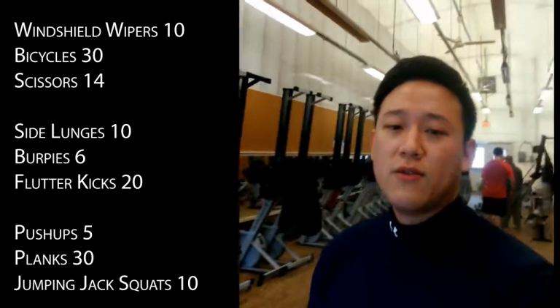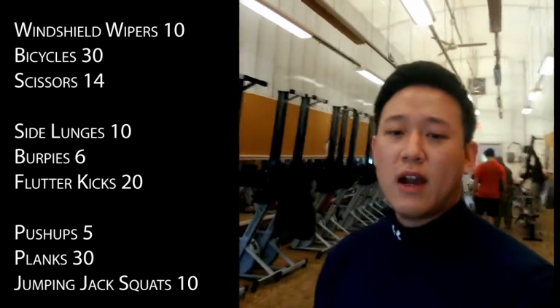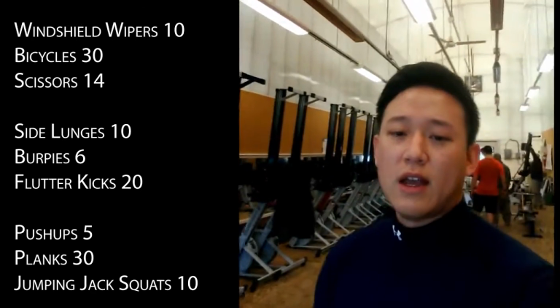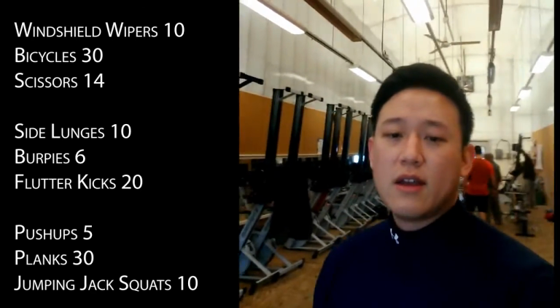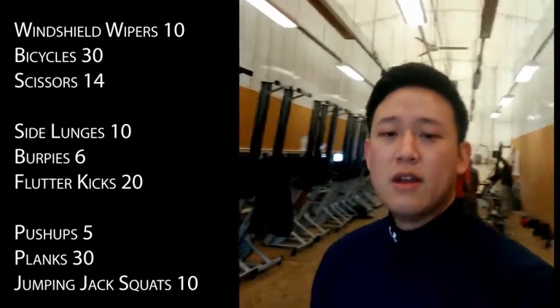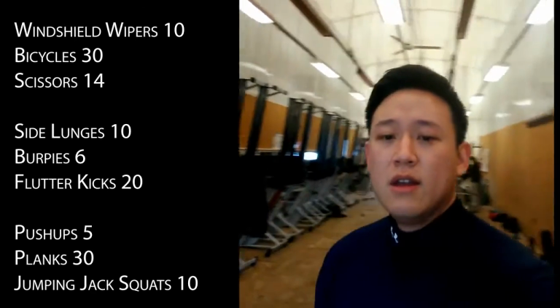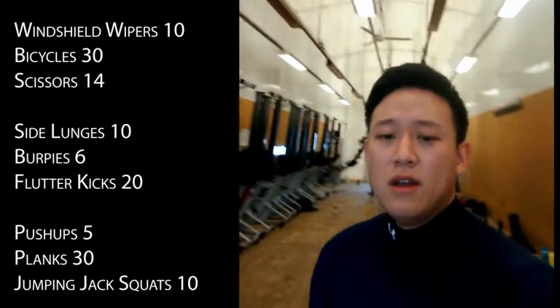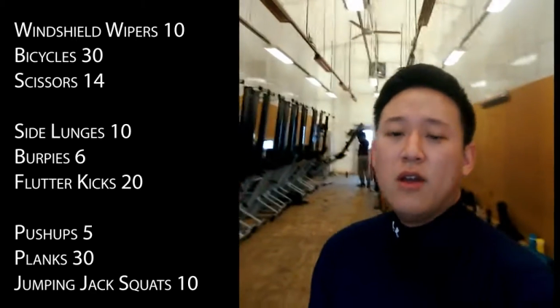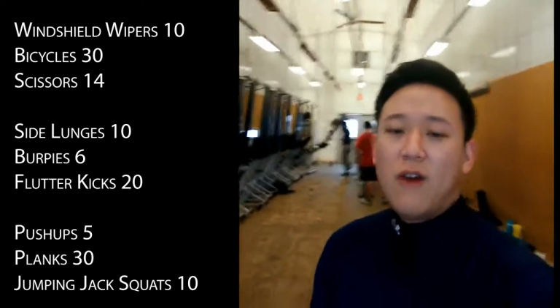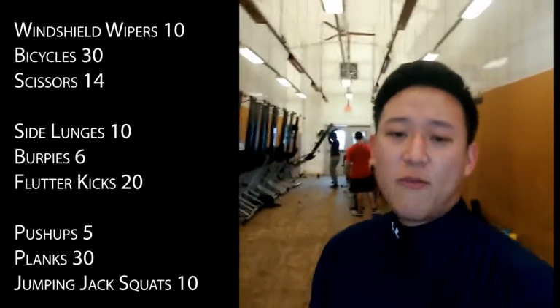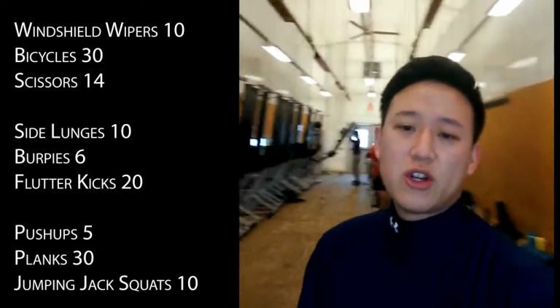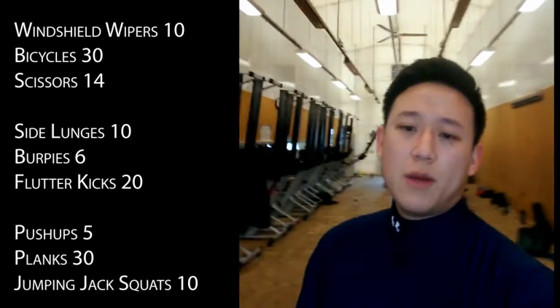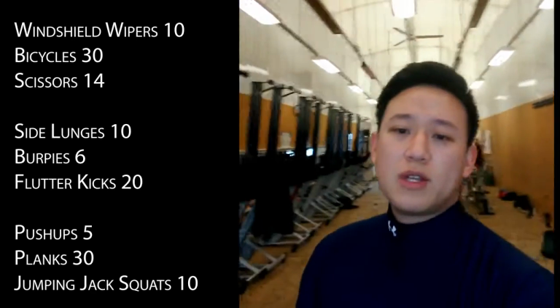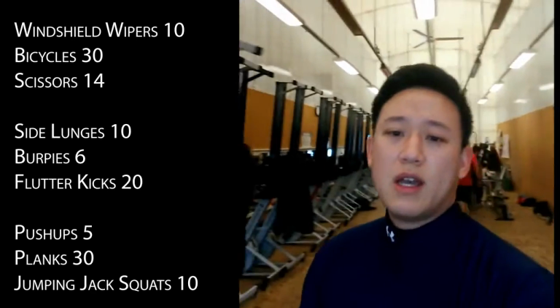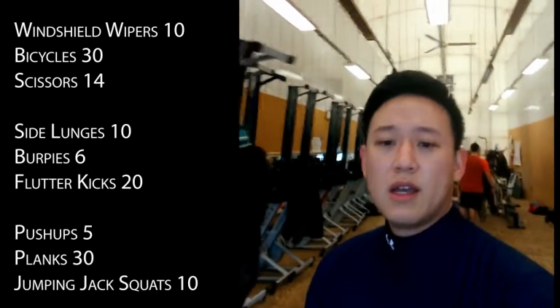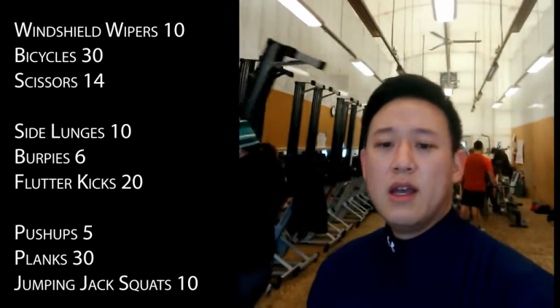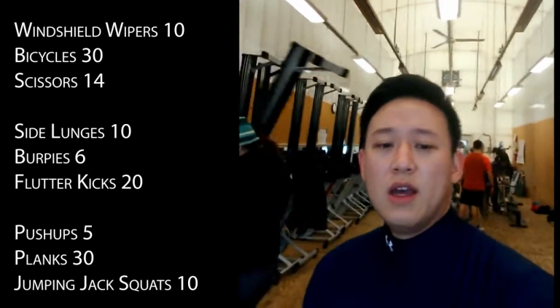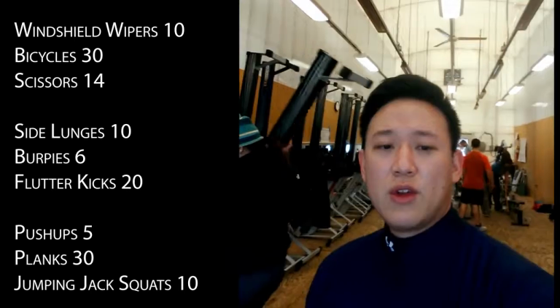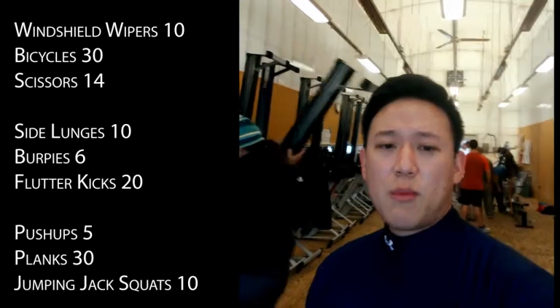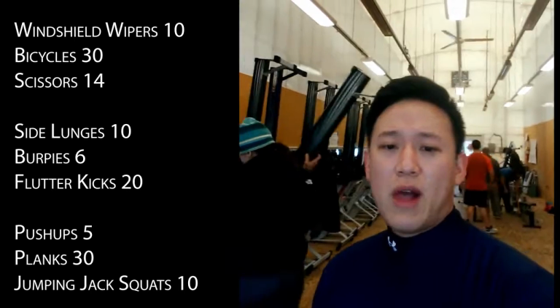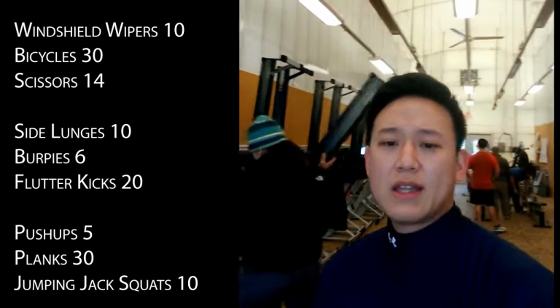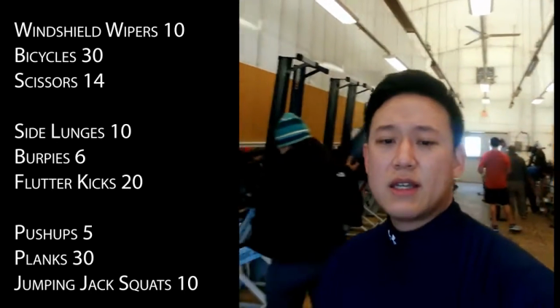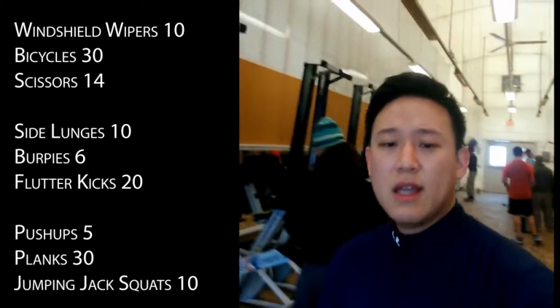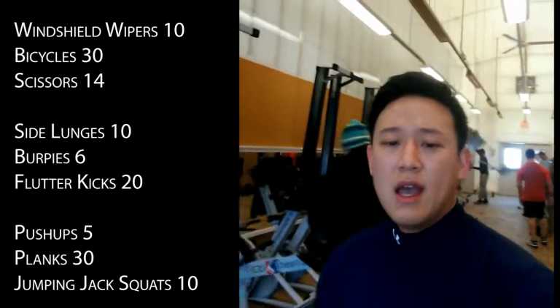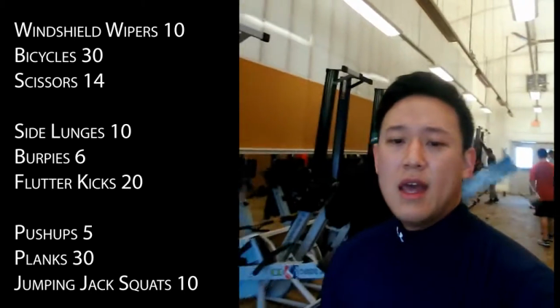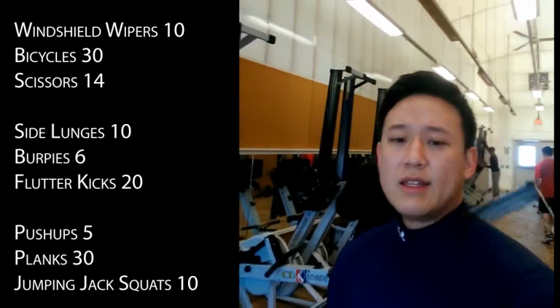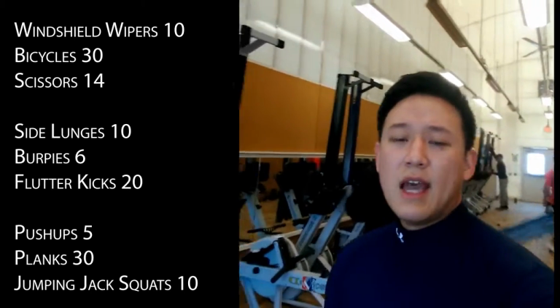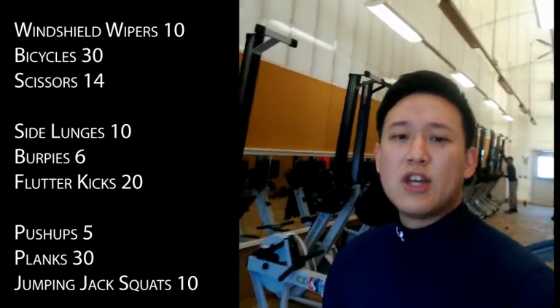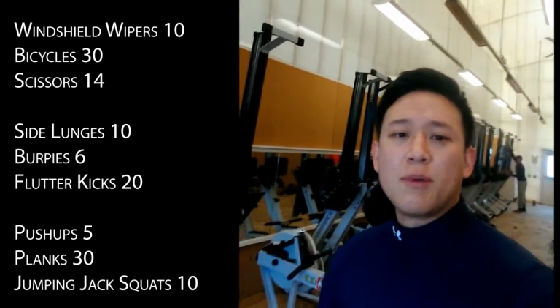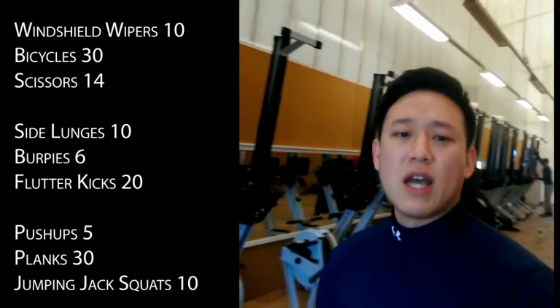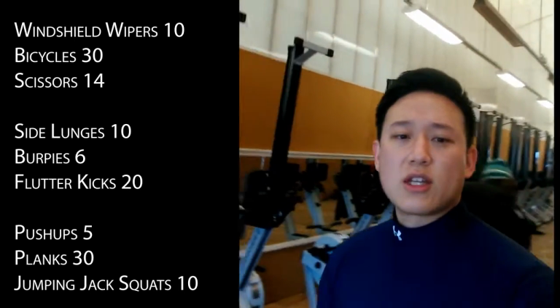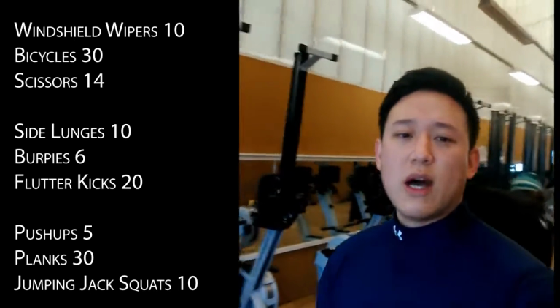Finally, five push-ups, 30 planks, and then 10 jumping jack squats.